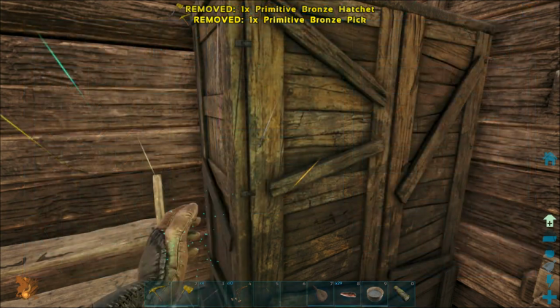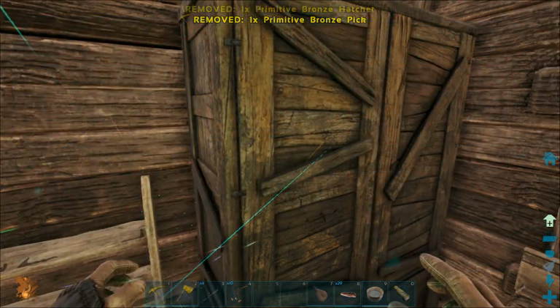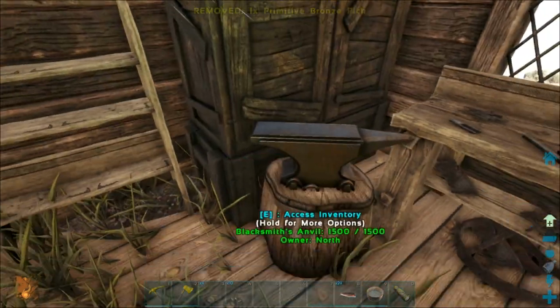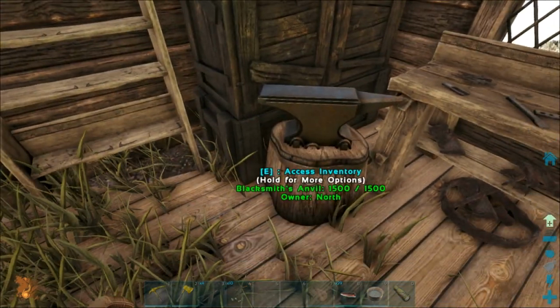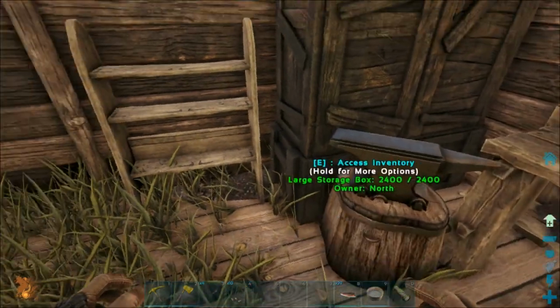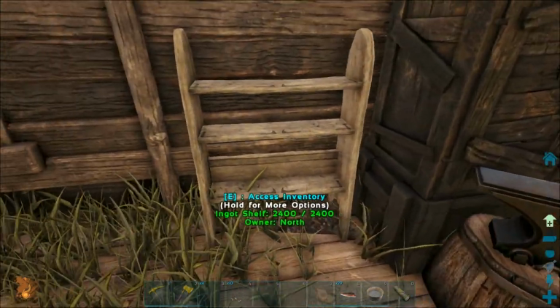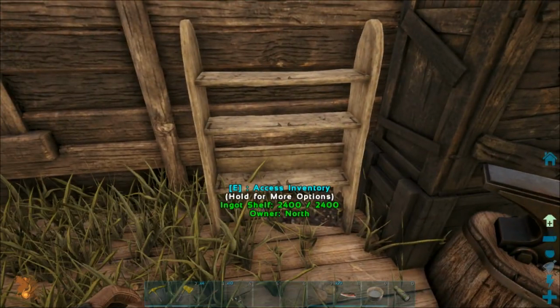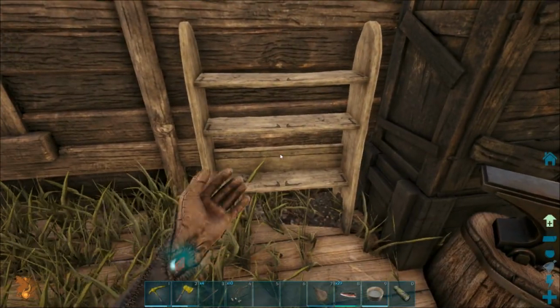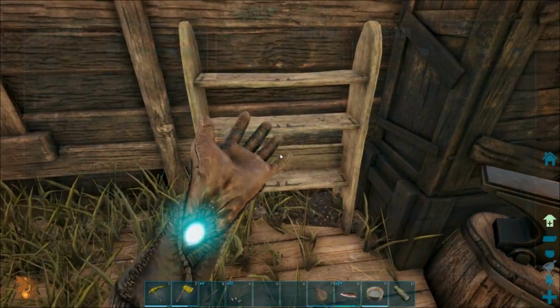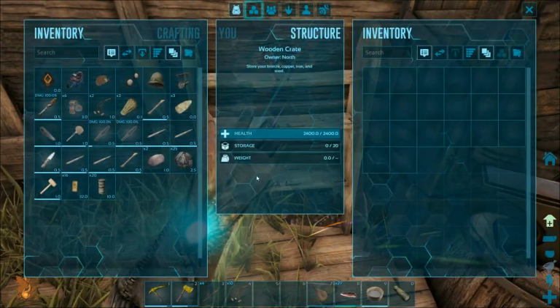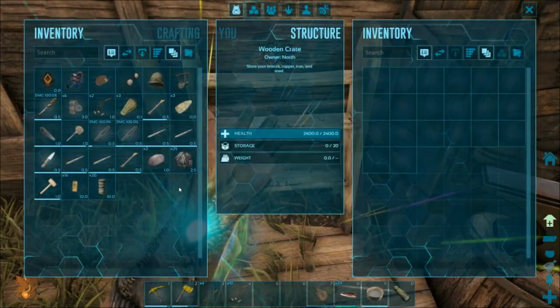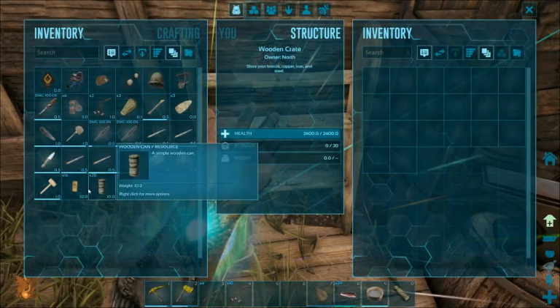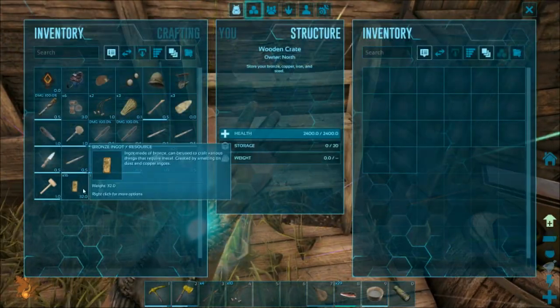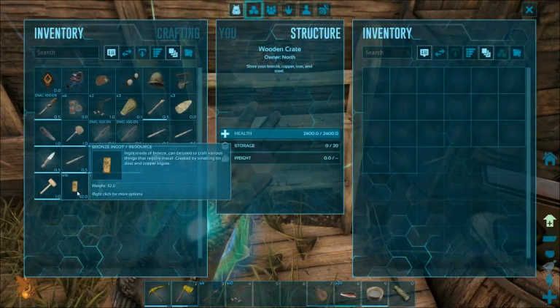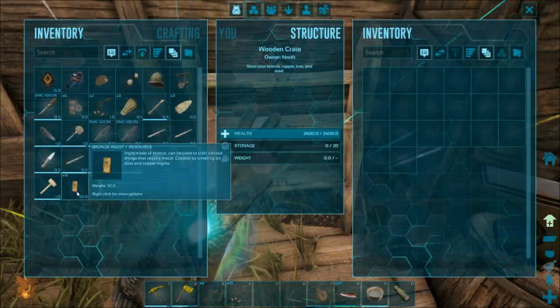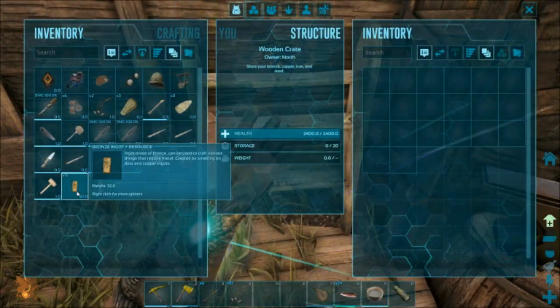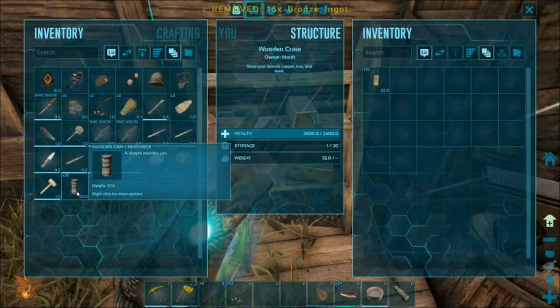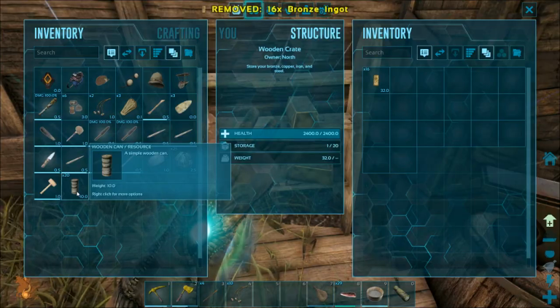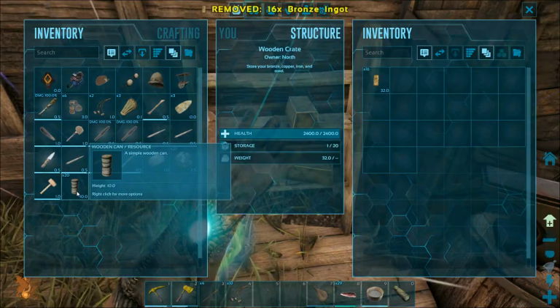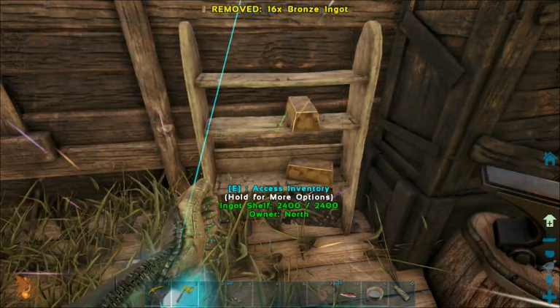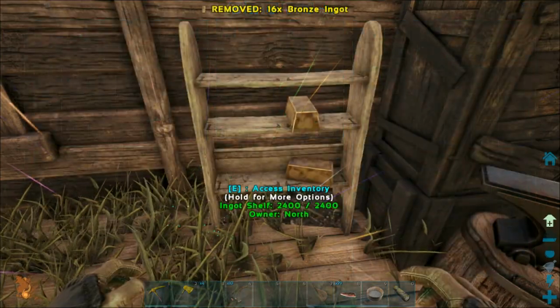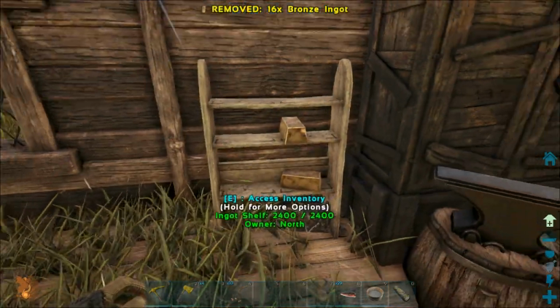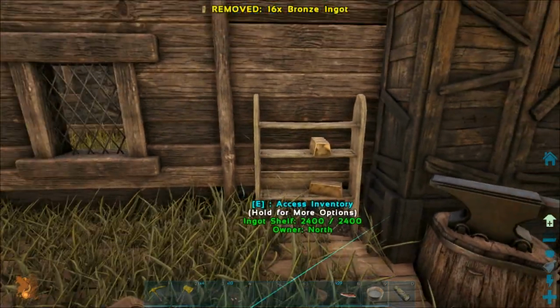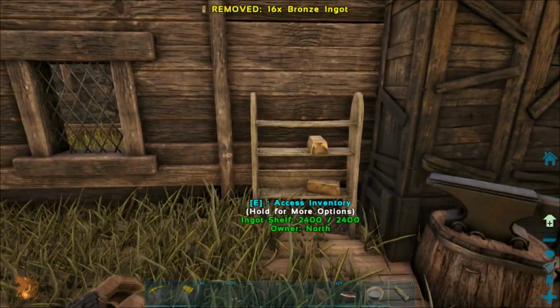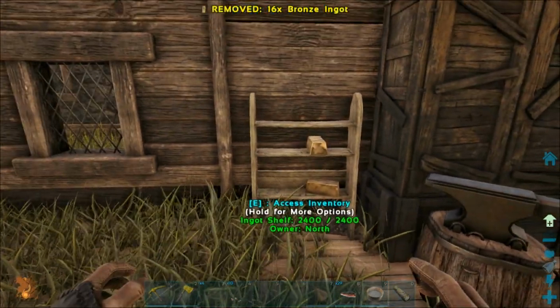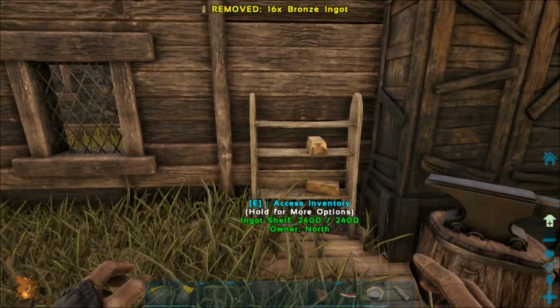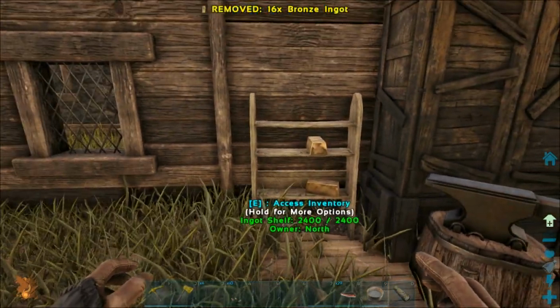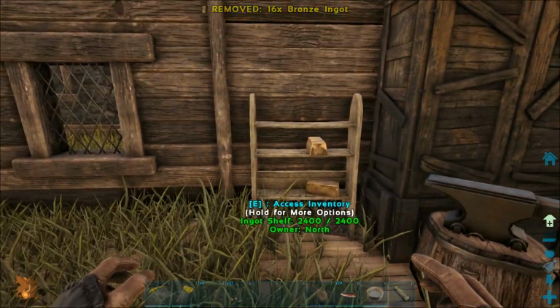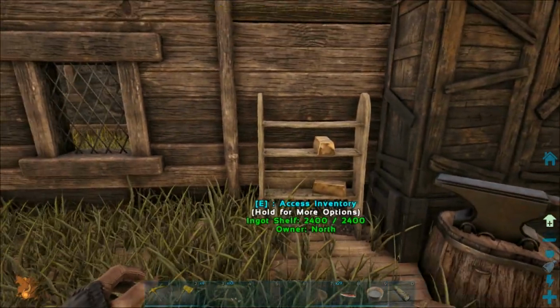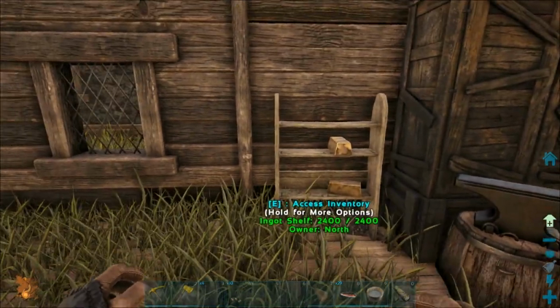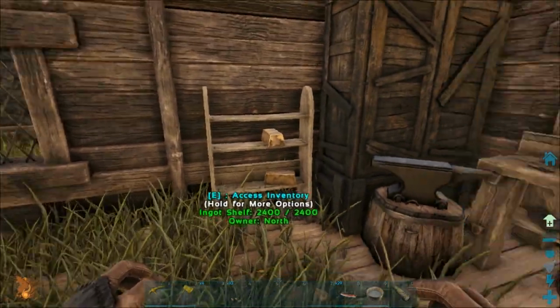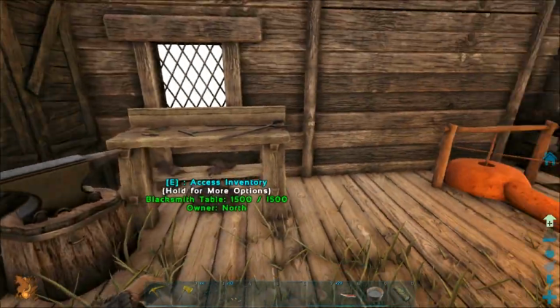I keep my extra tools in here, and I'll go ahead and put in both of those hammerheads and those two tools so that if we die we already have some tools ready for backup. I can stack my ingots in here on this cool little decorative shelf — that looks kind of nice.